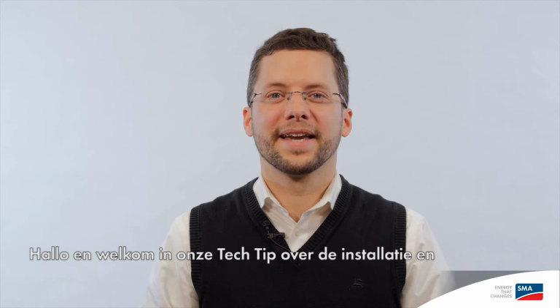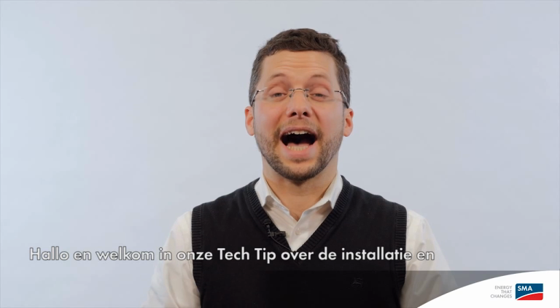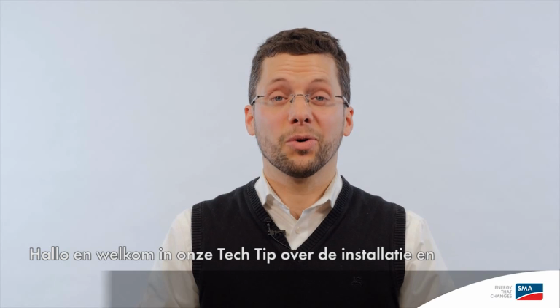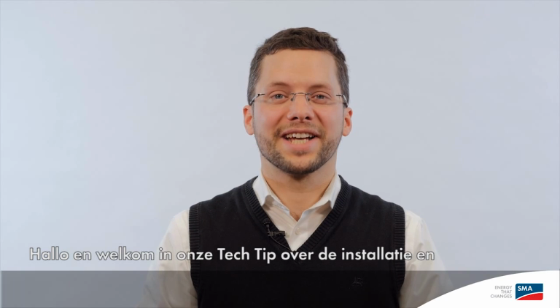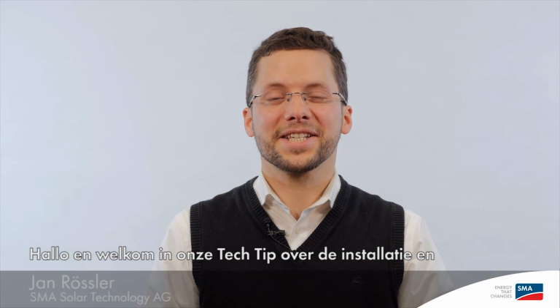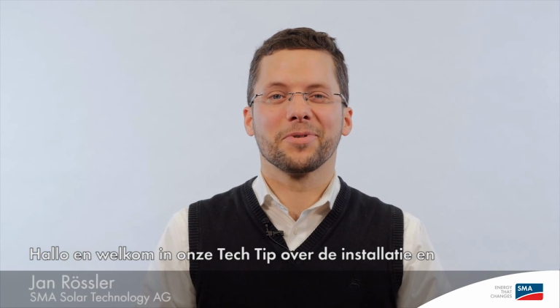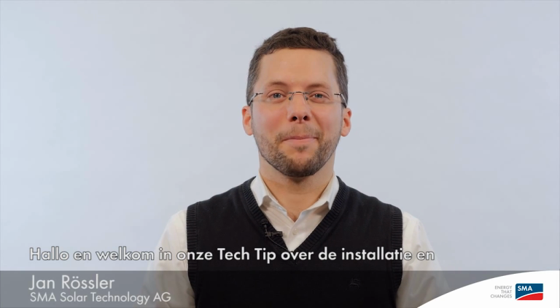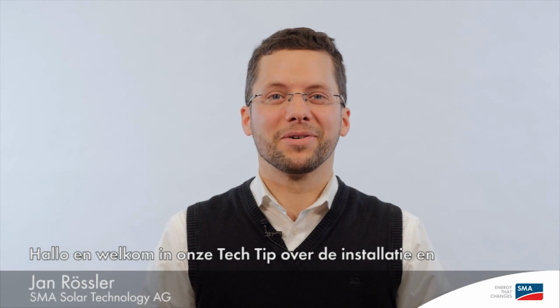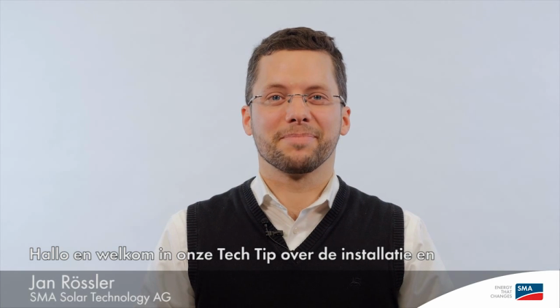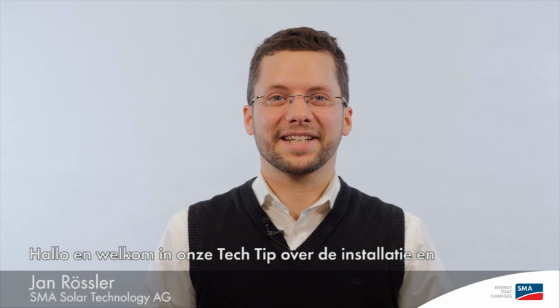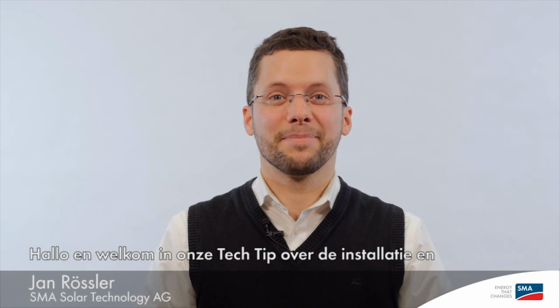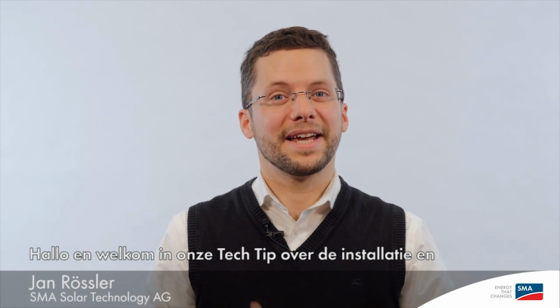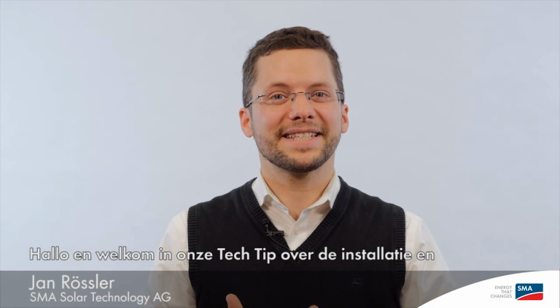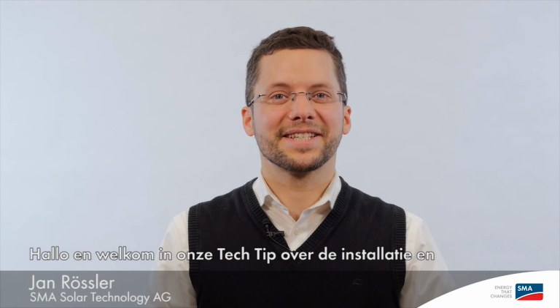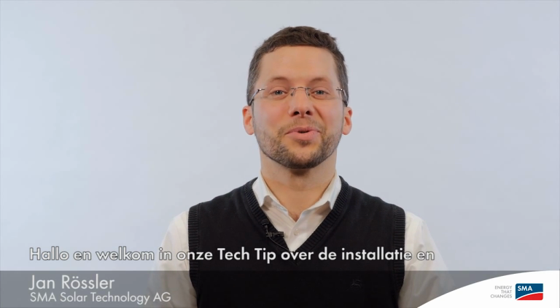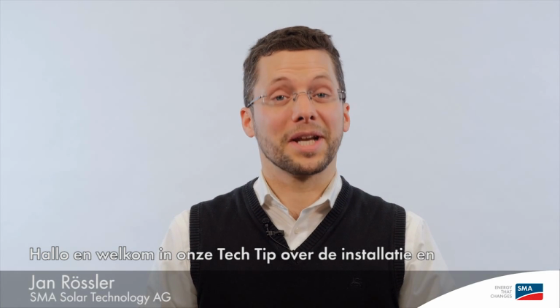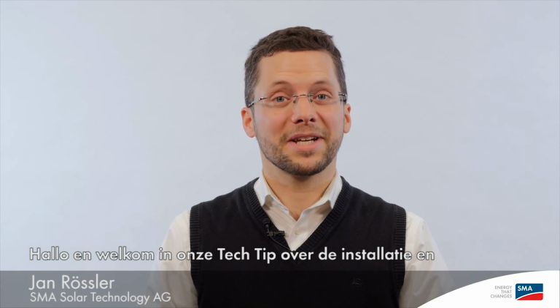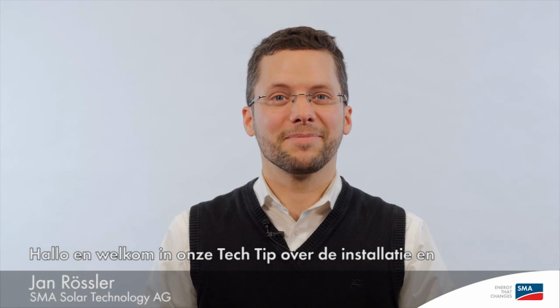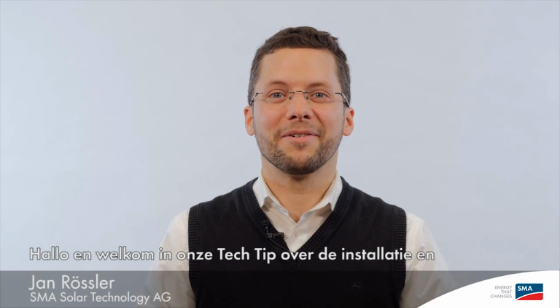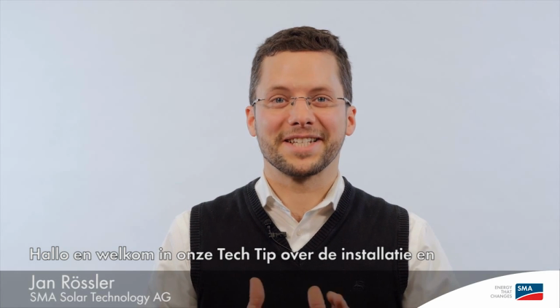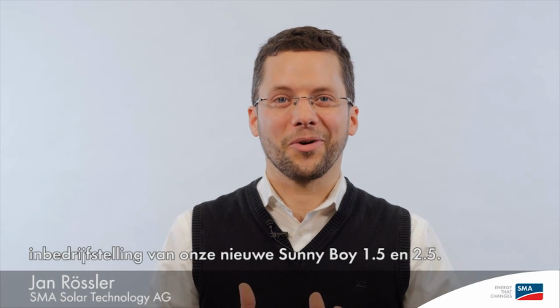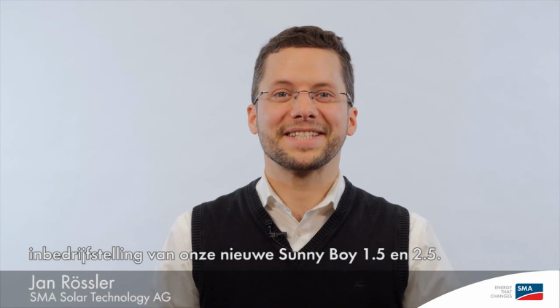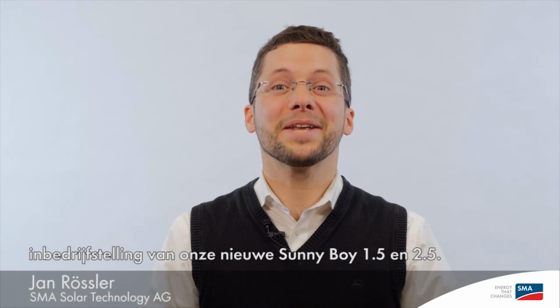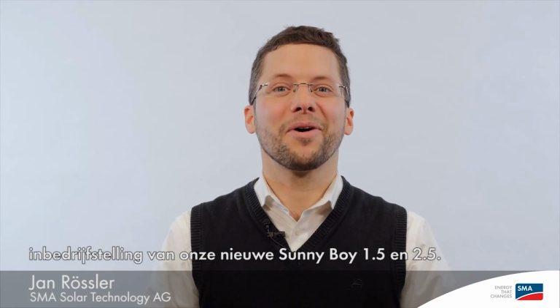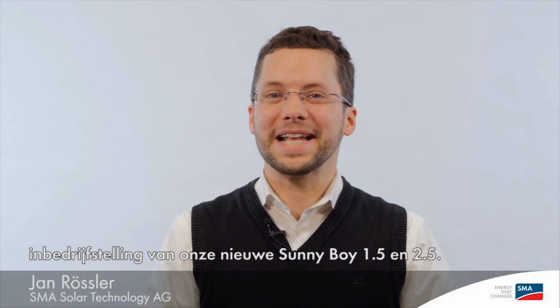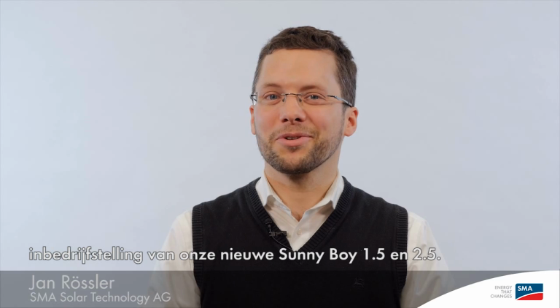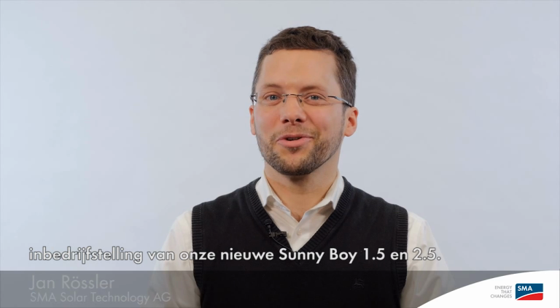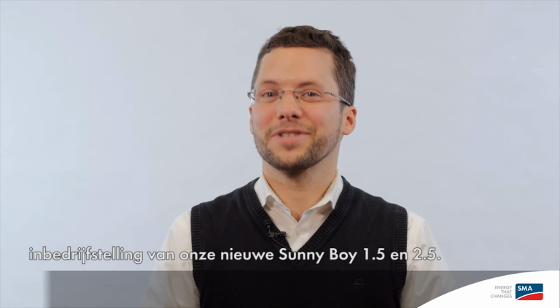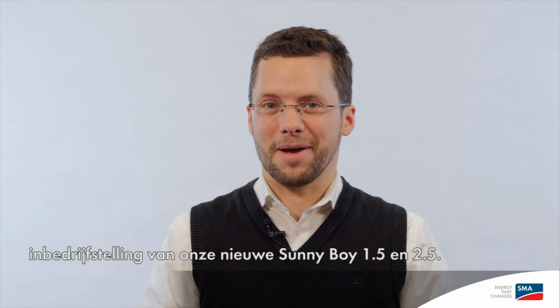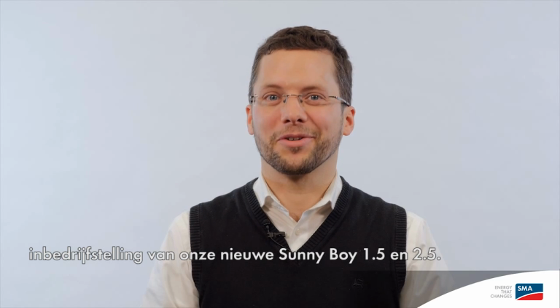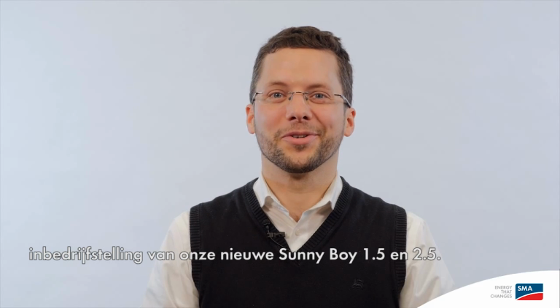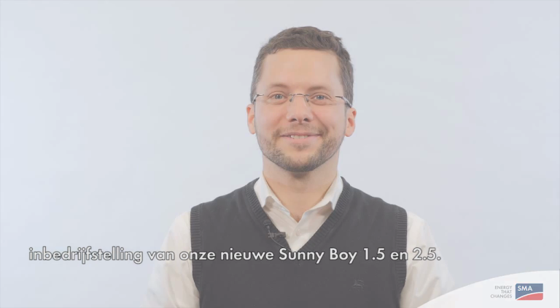Hello and welcome to our tech tip on the installation and commissioning of our new Sonnyboy 1.5-2.5.